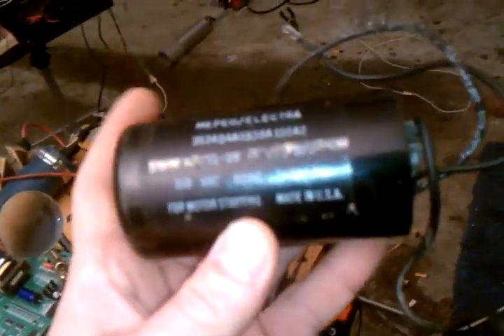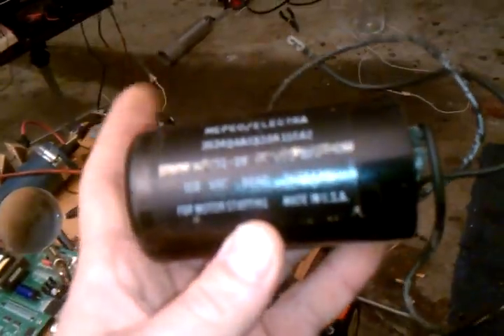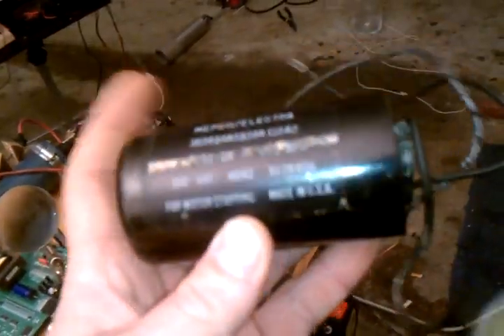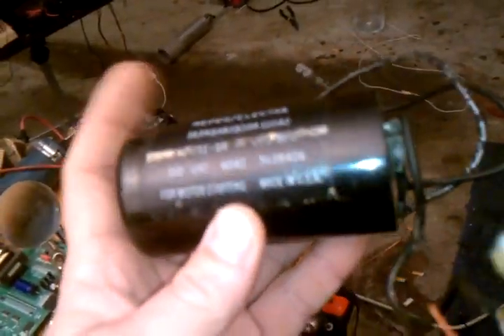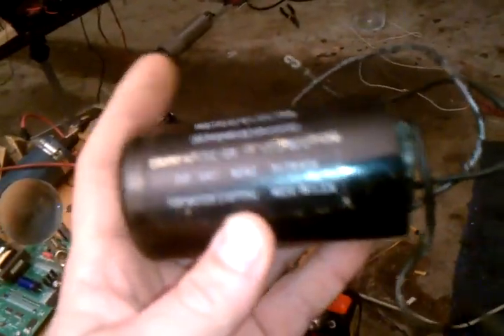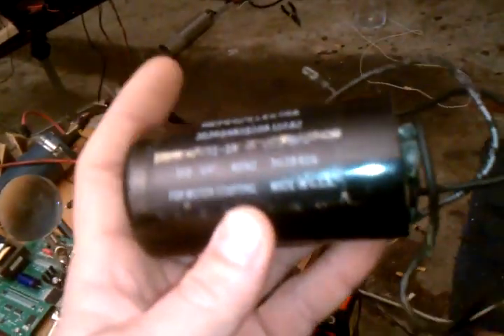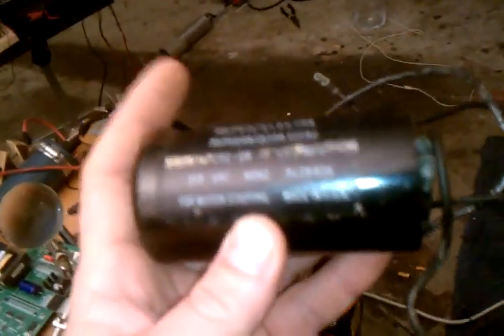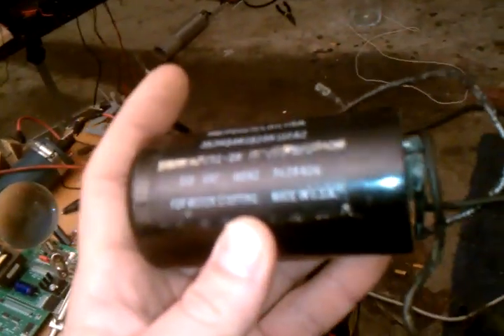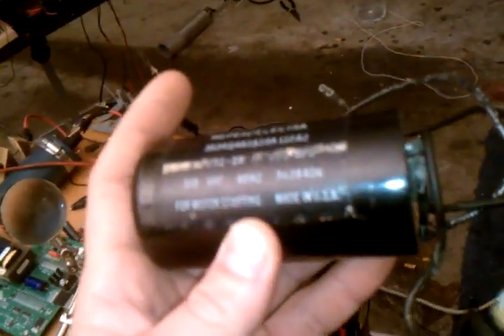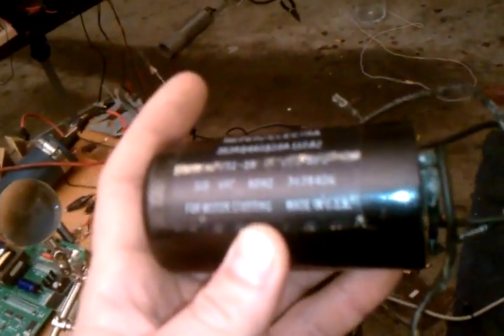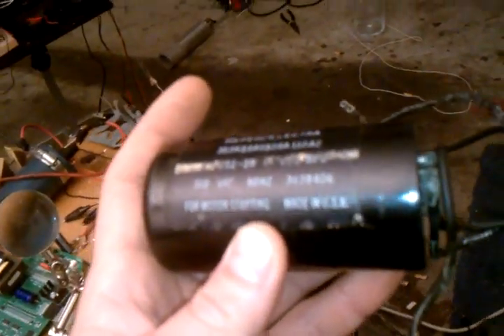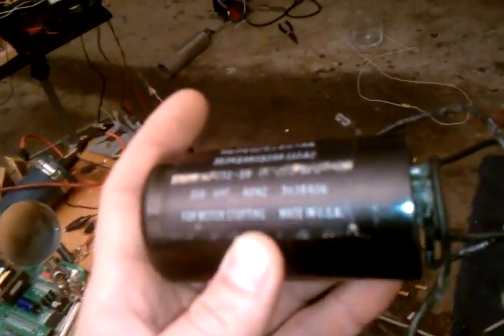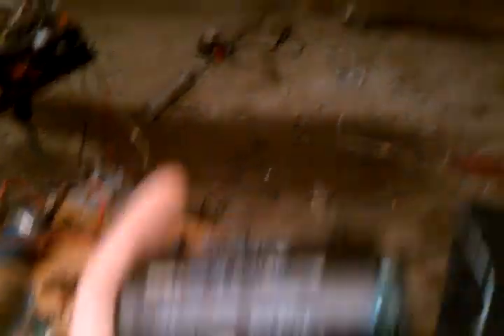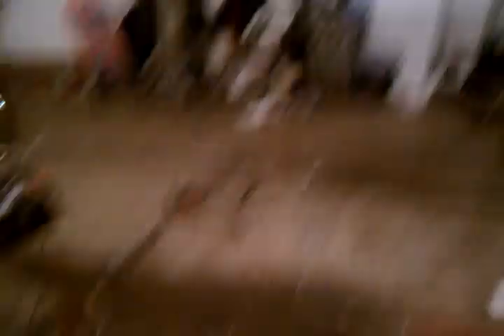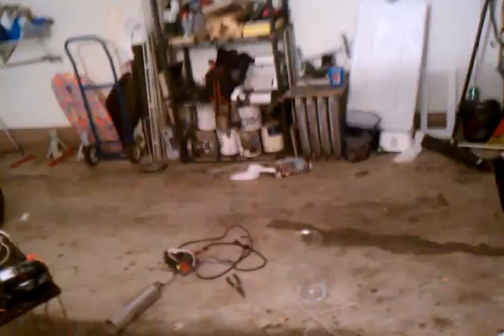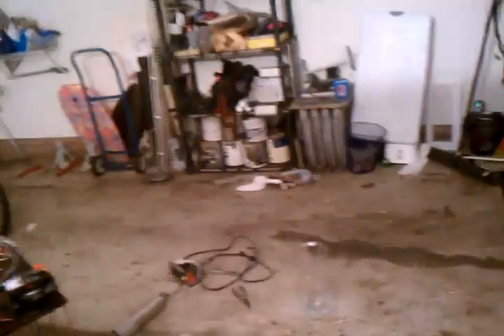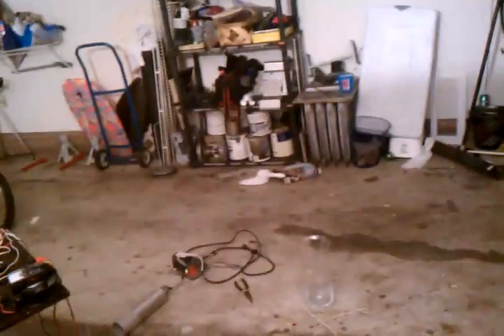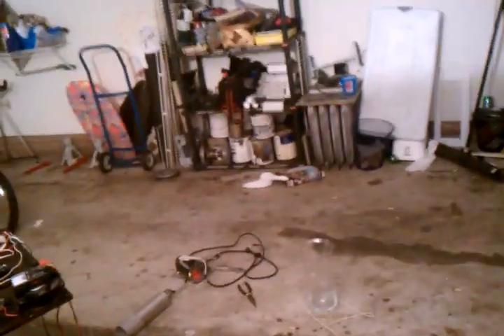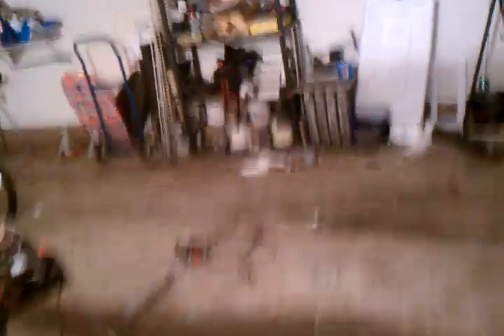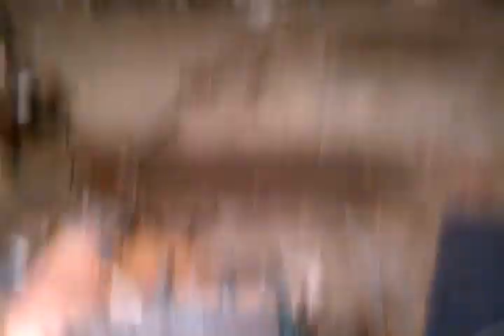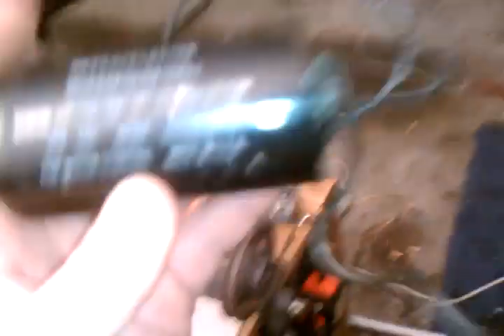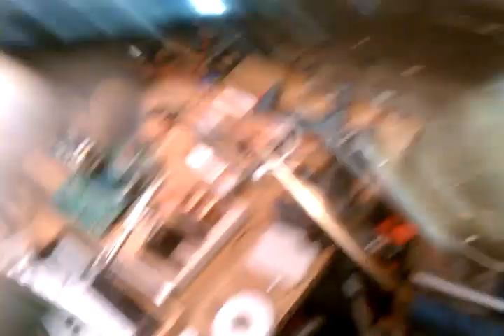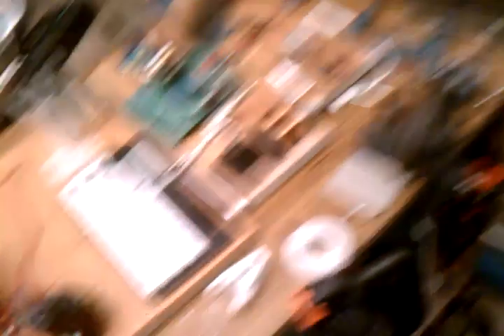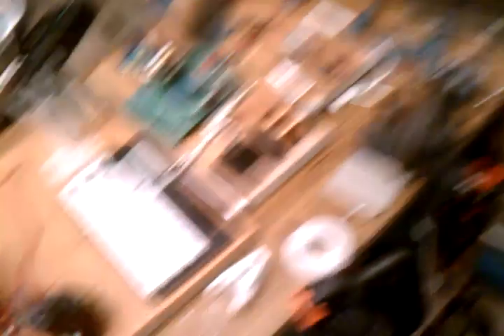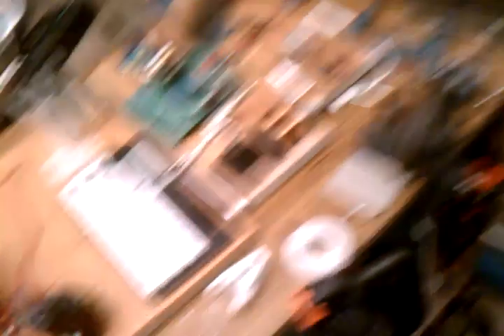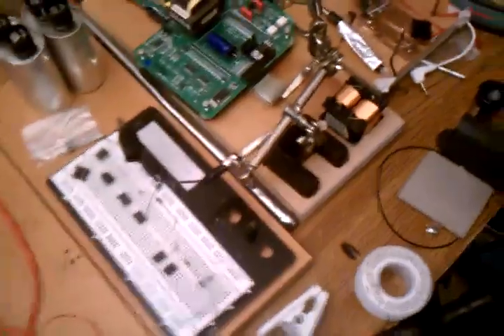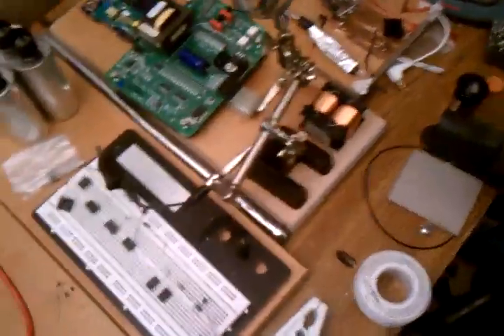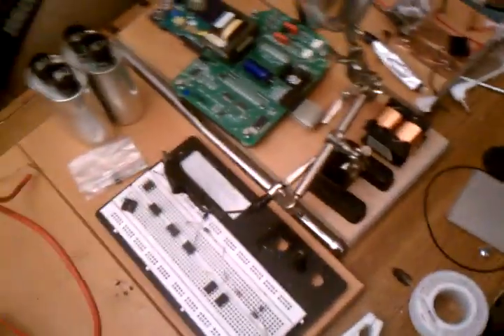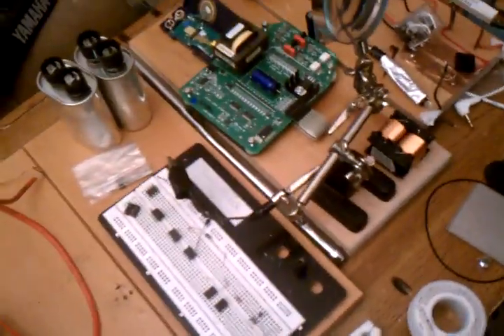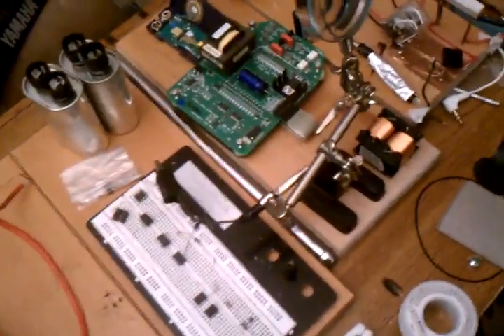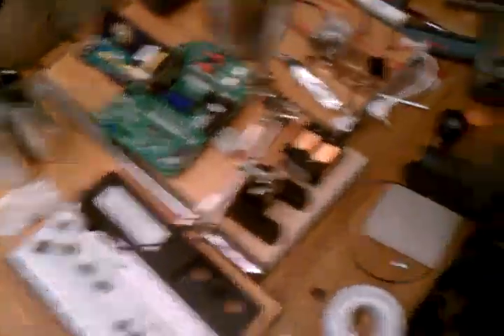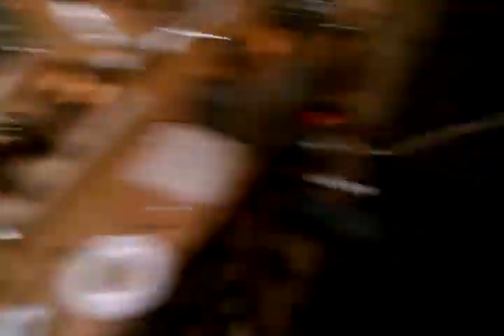This is the starter capacitor for an old motor over there.